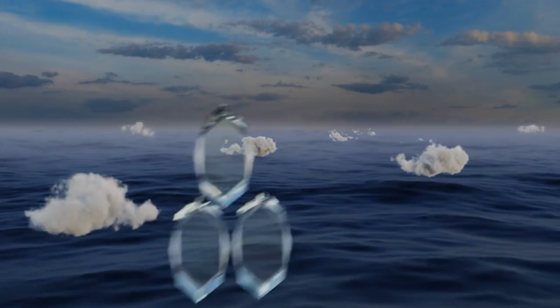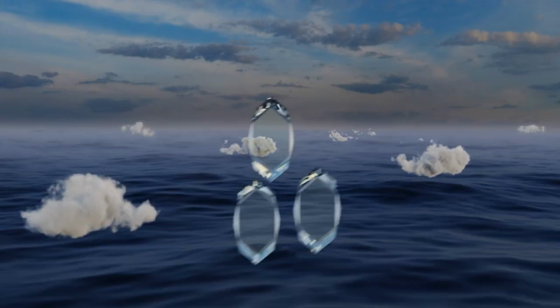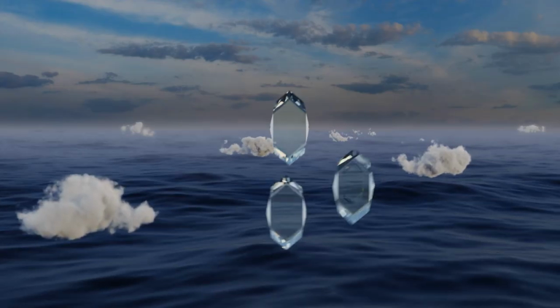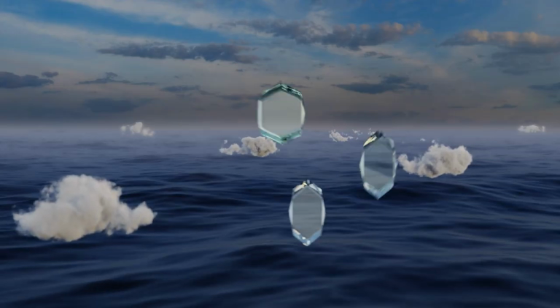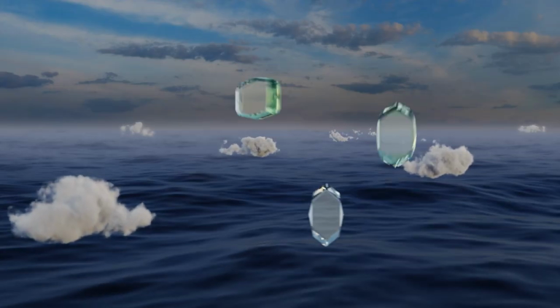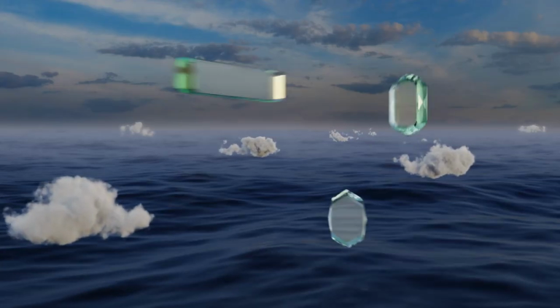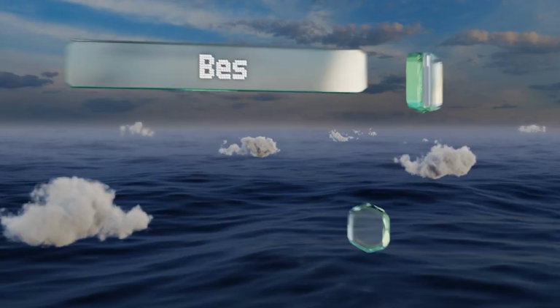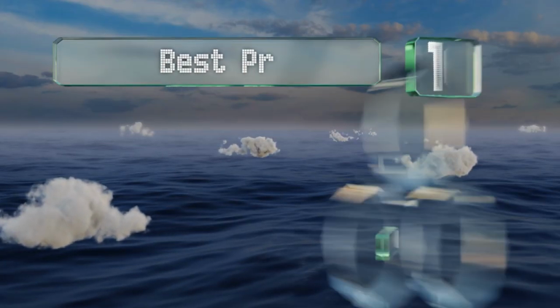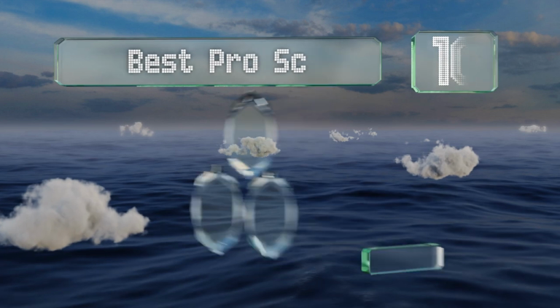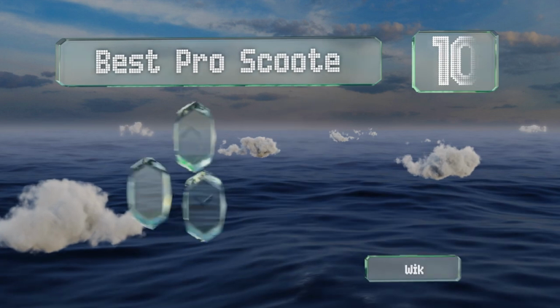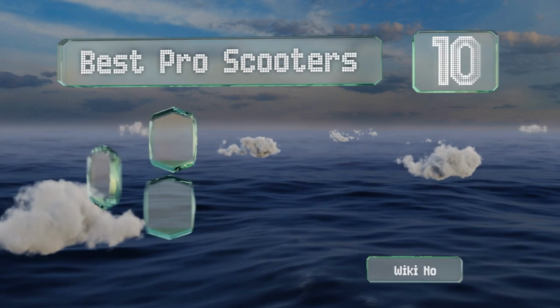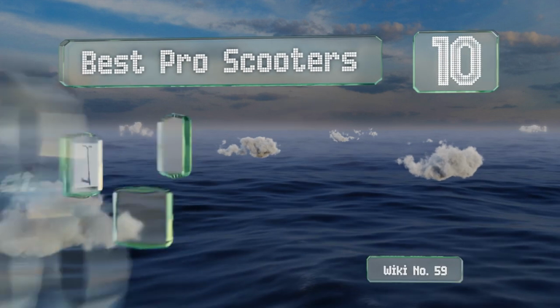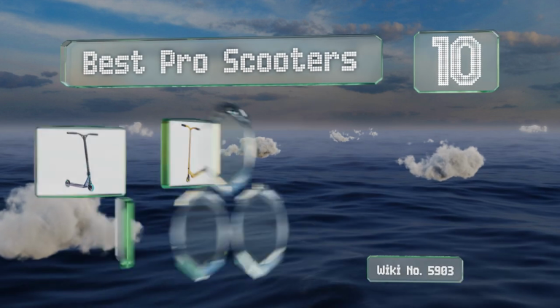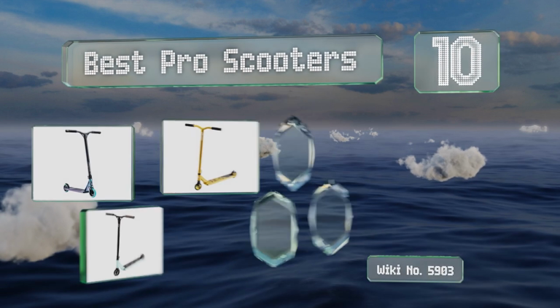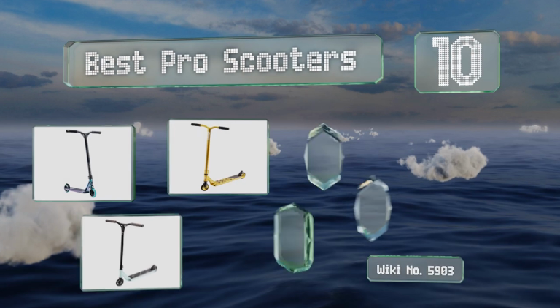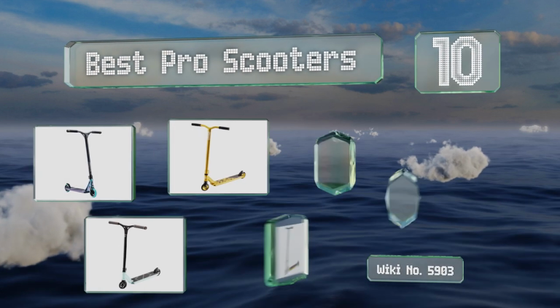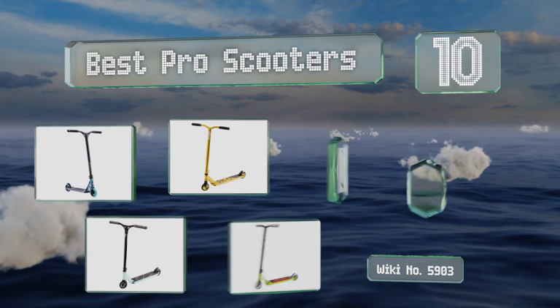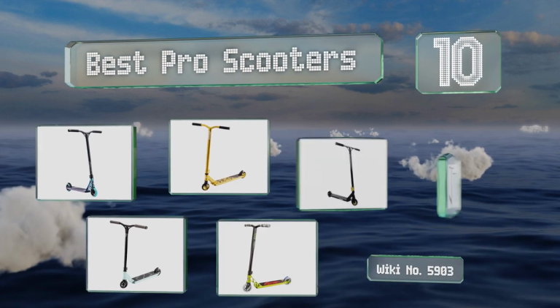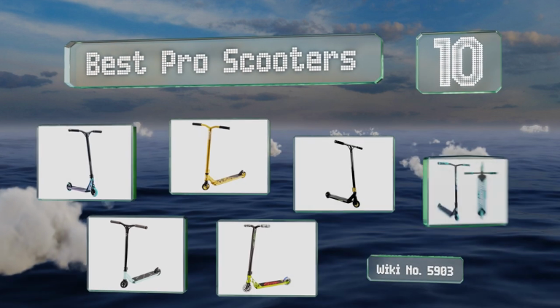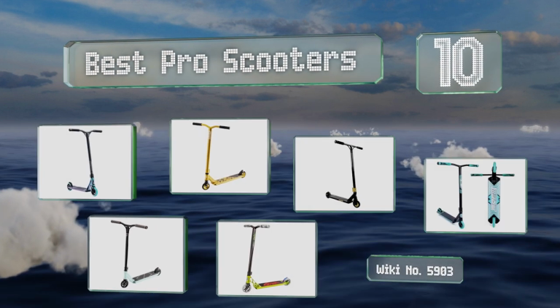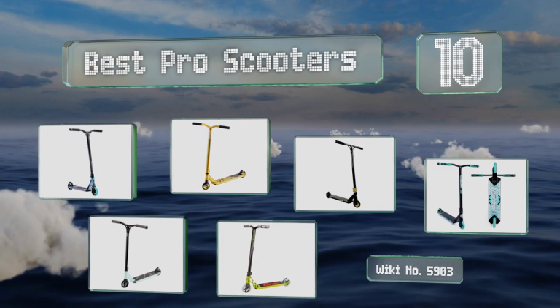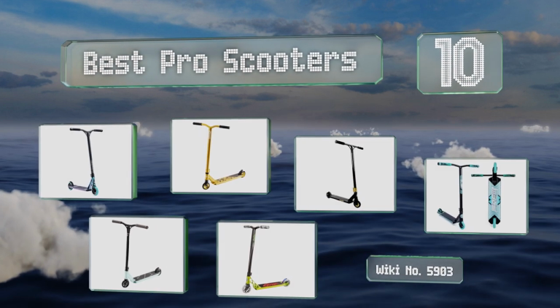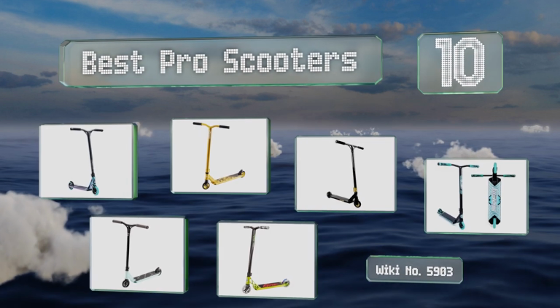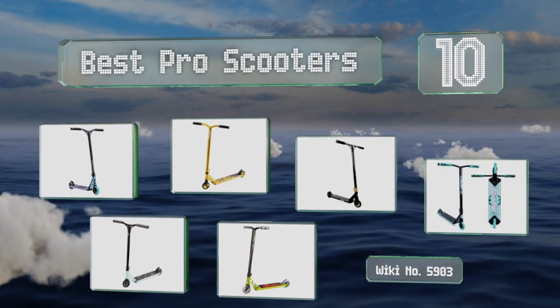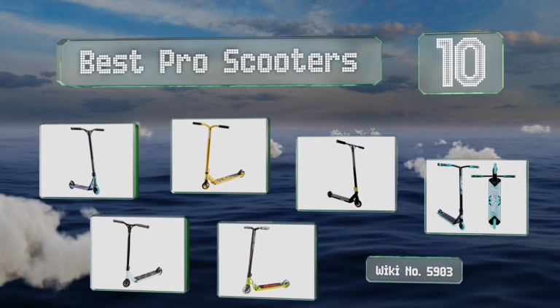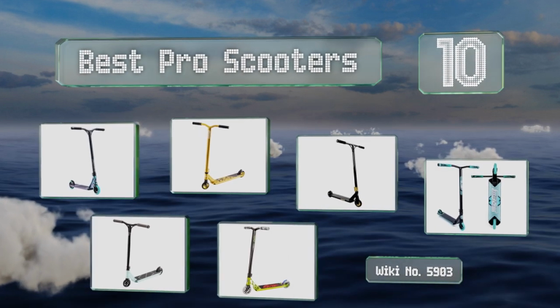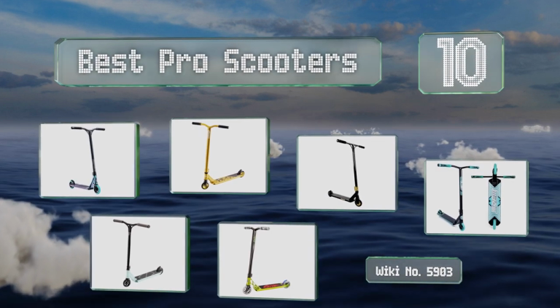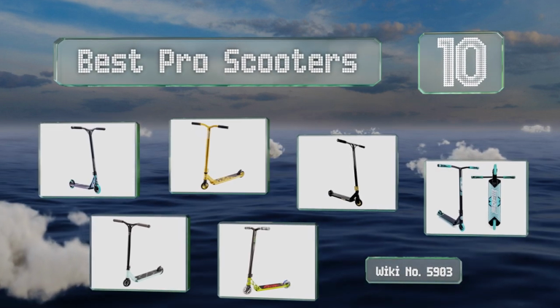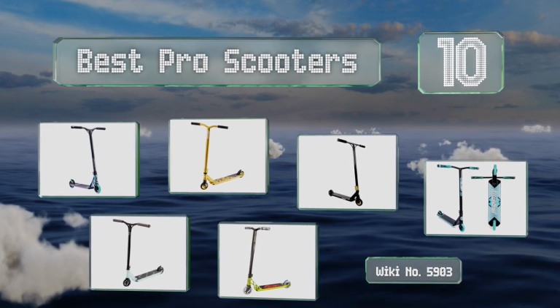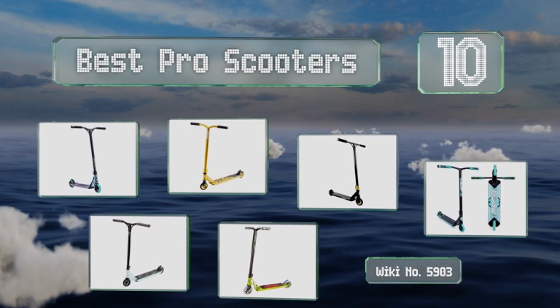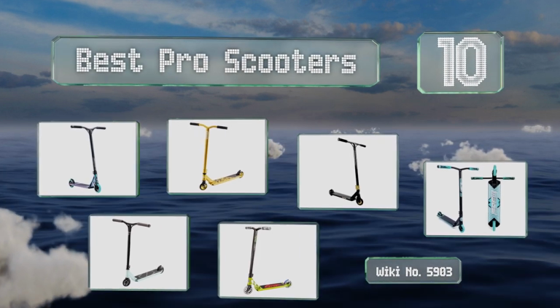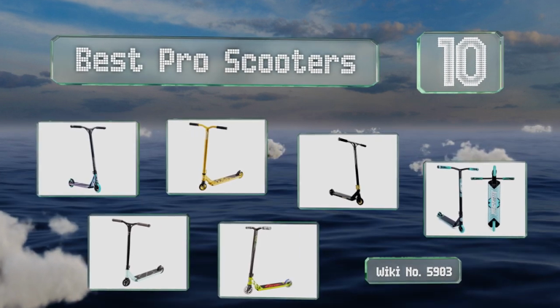EasyVid presents the 10 best pro scooters. Let's get started with the list.